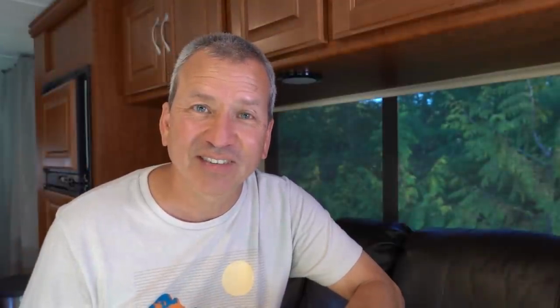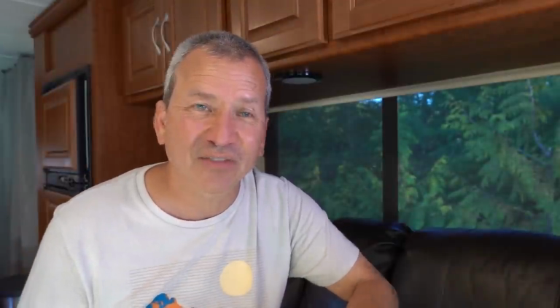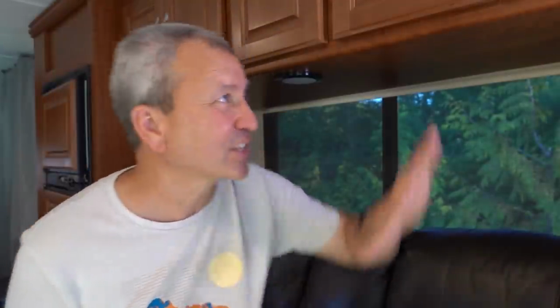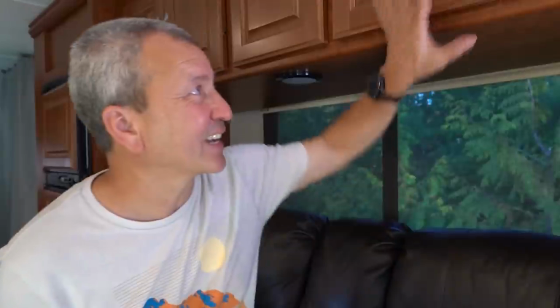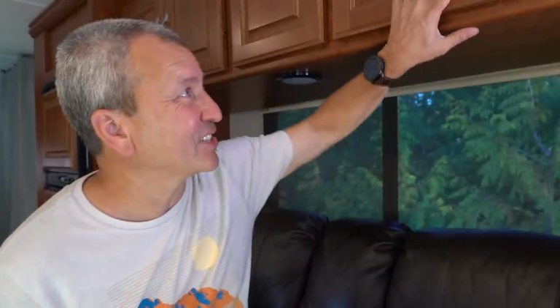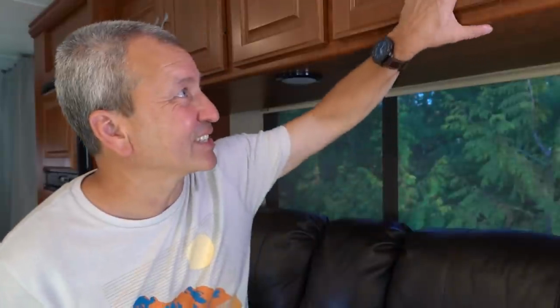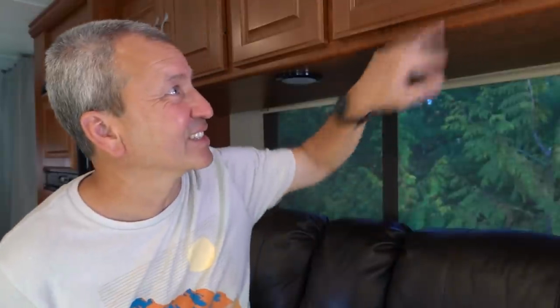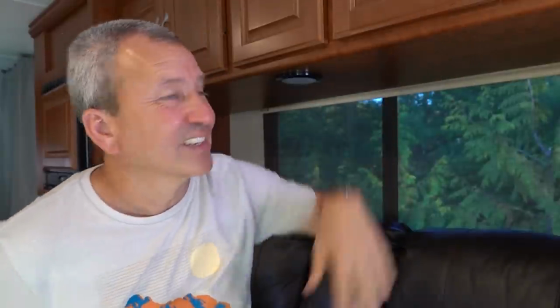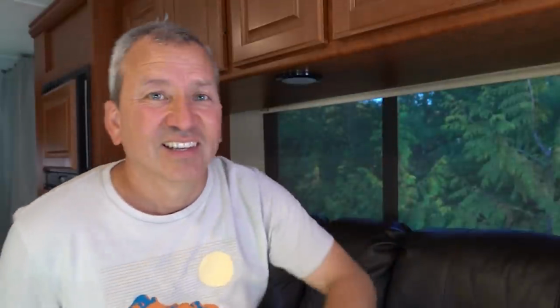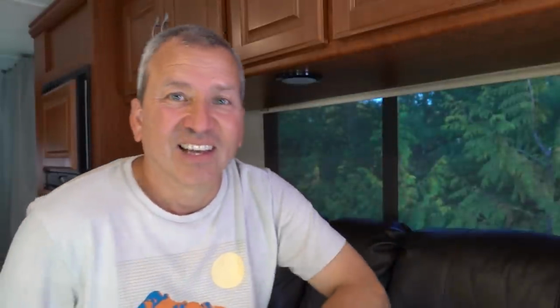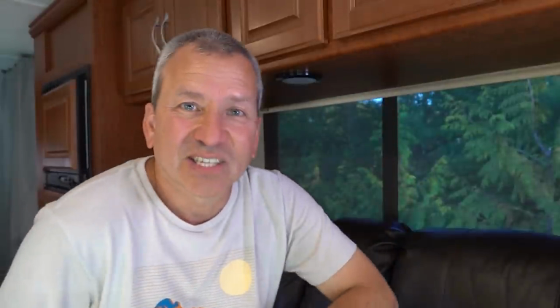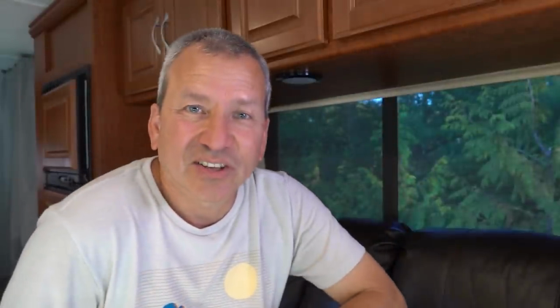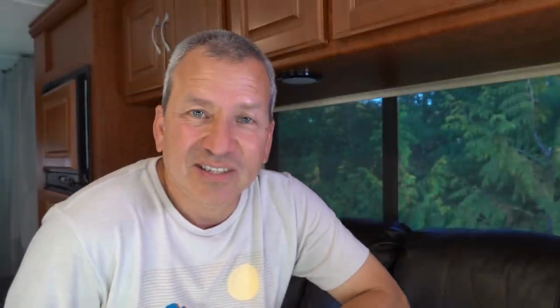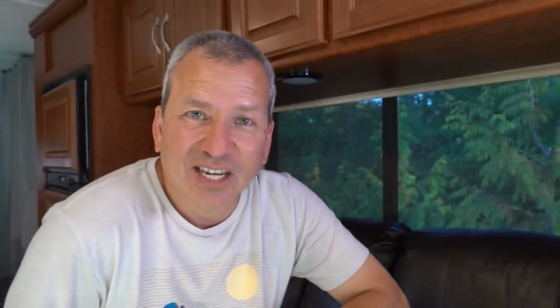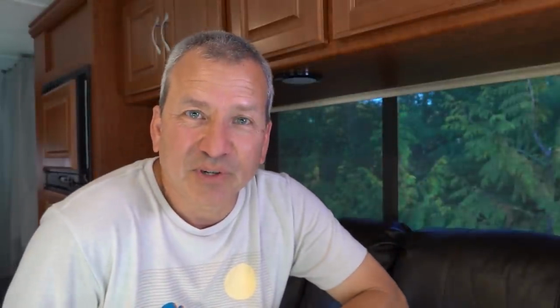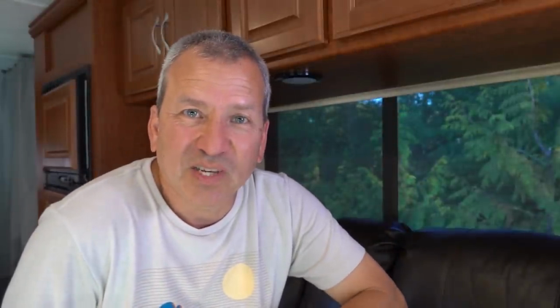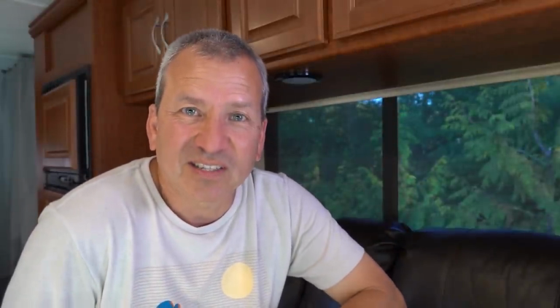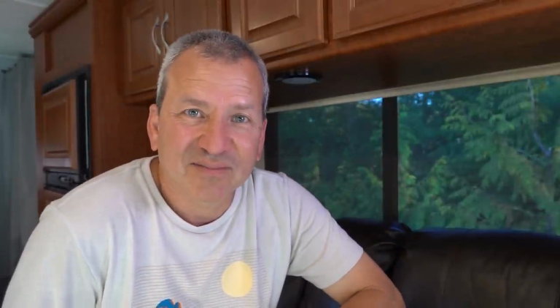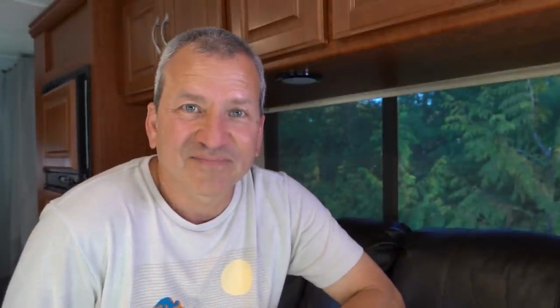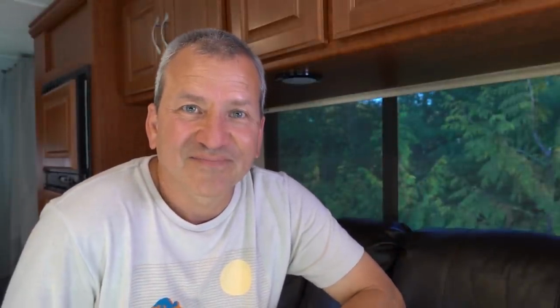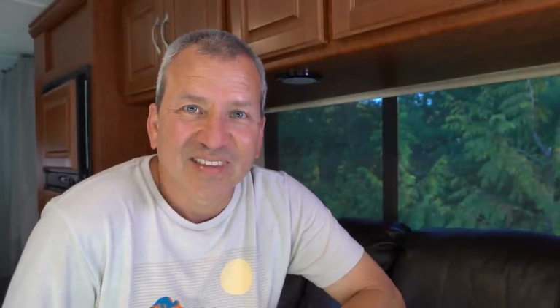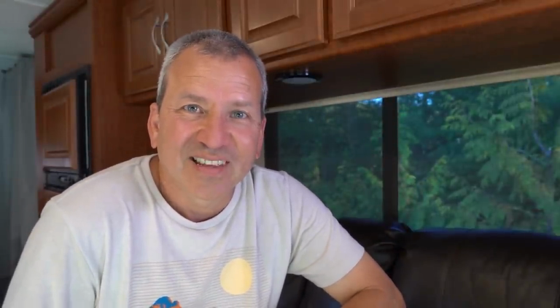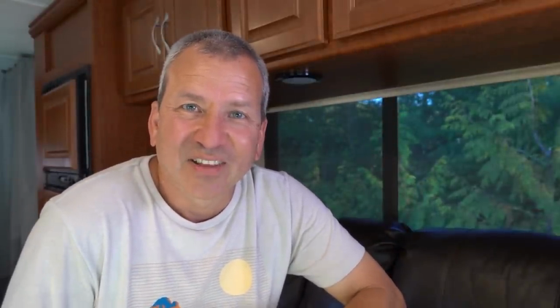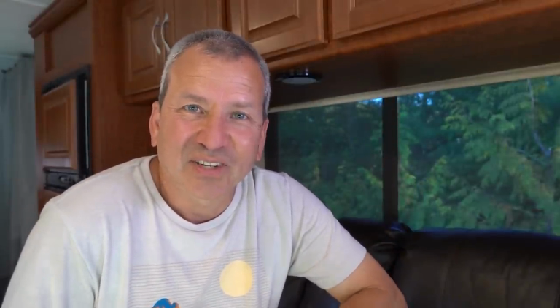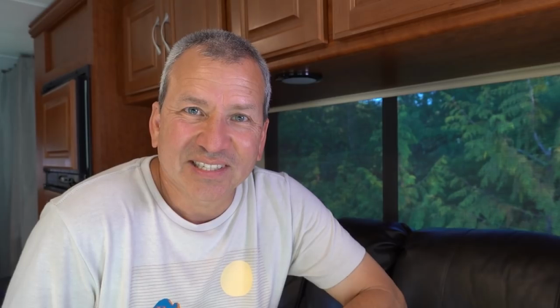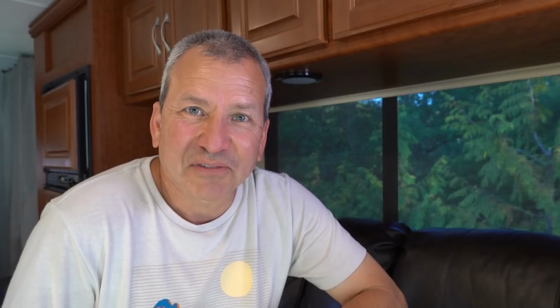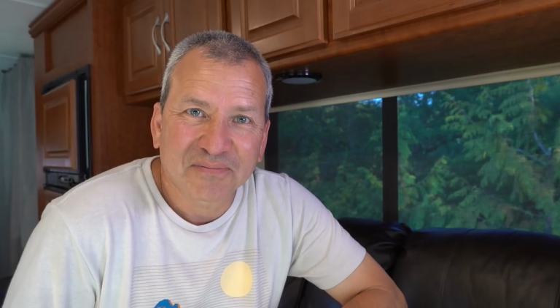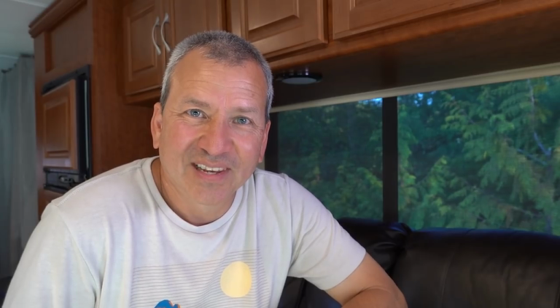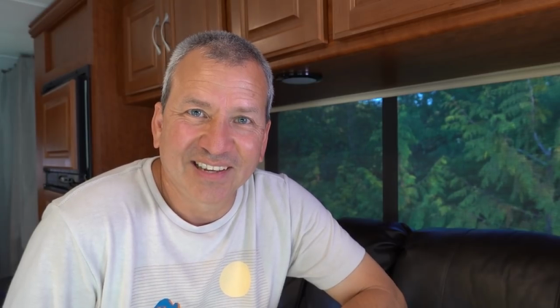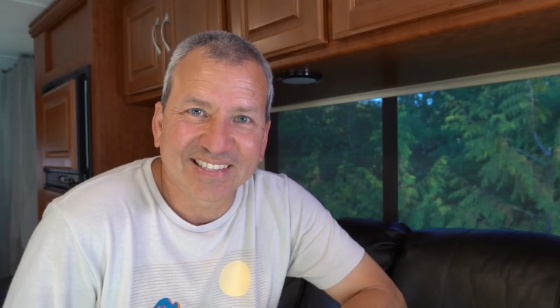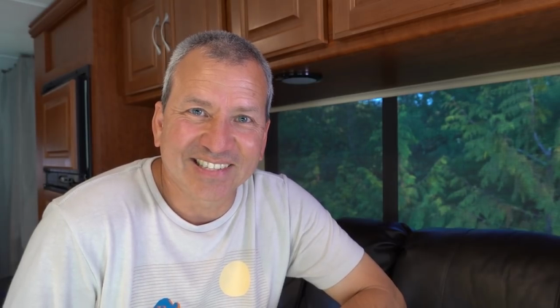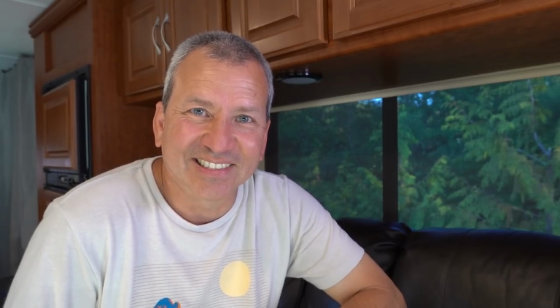The first thing I've got to do is empty all these cupboards because they're full of stuff. Let's get to it.